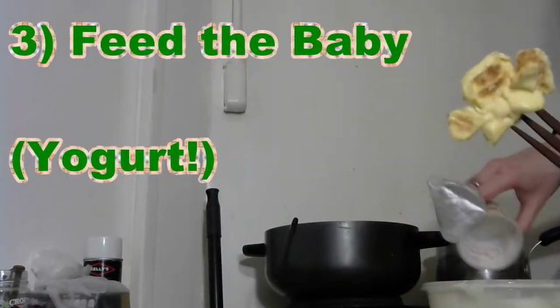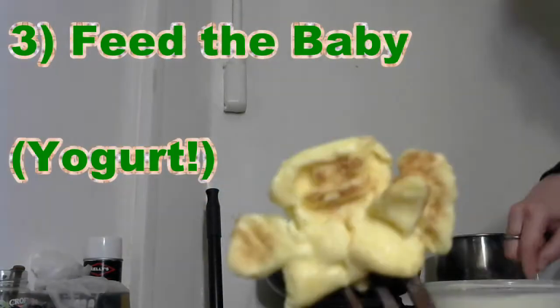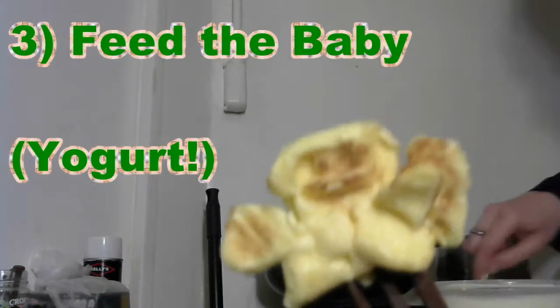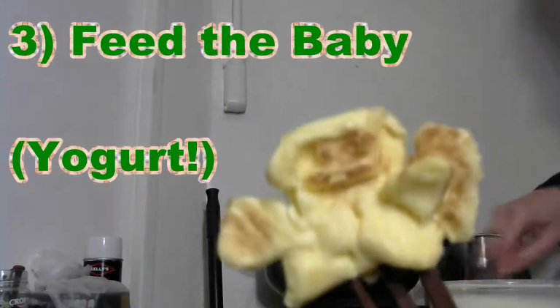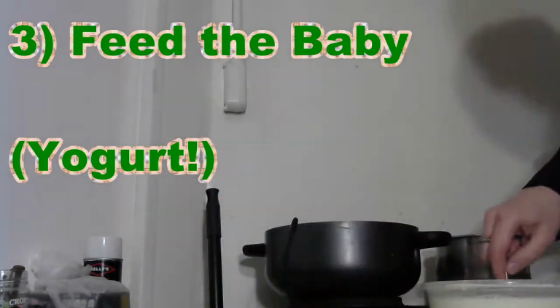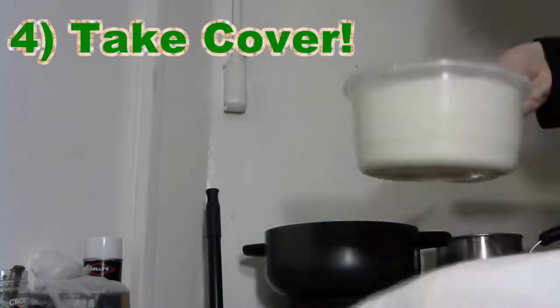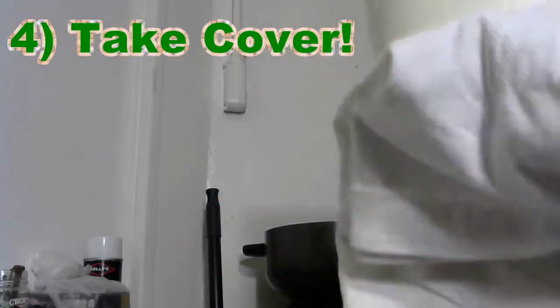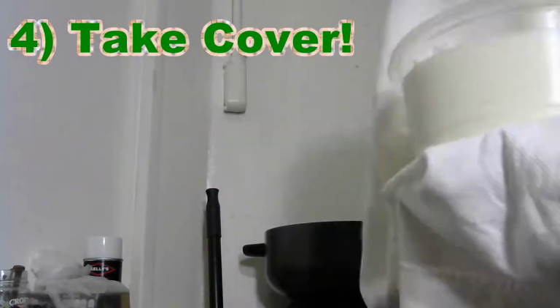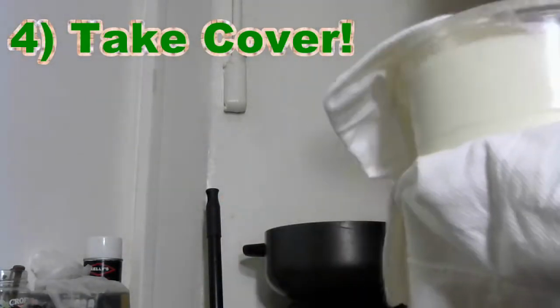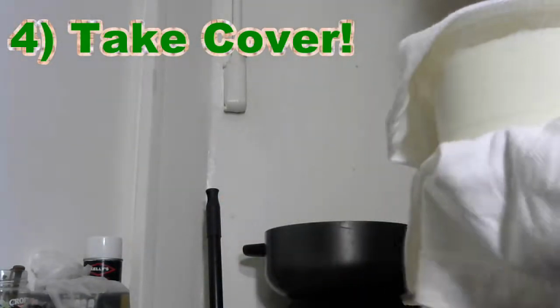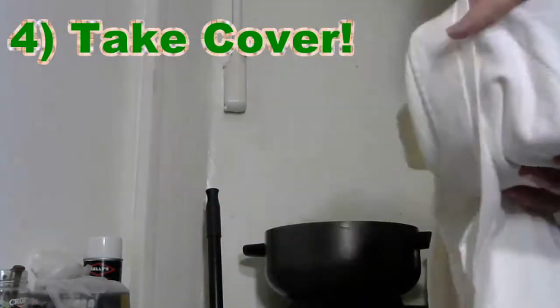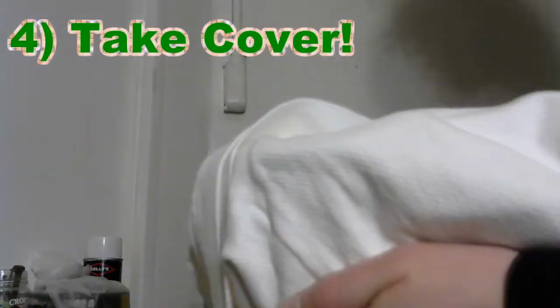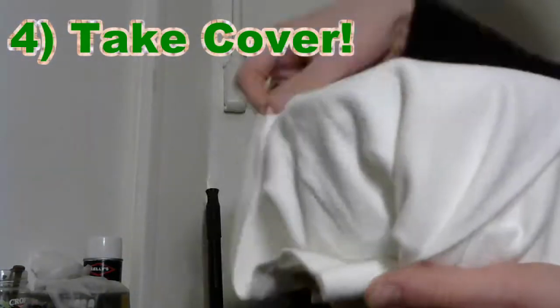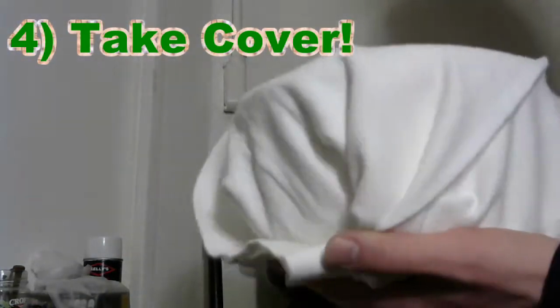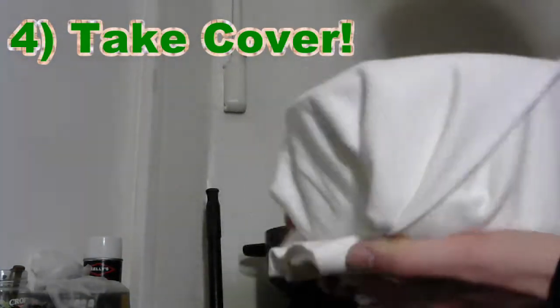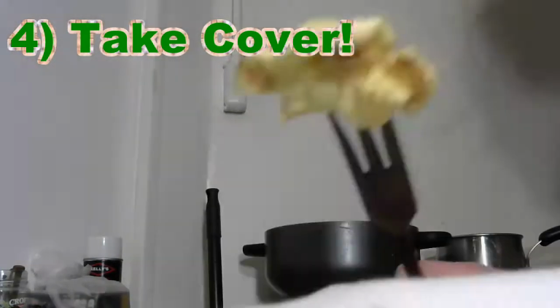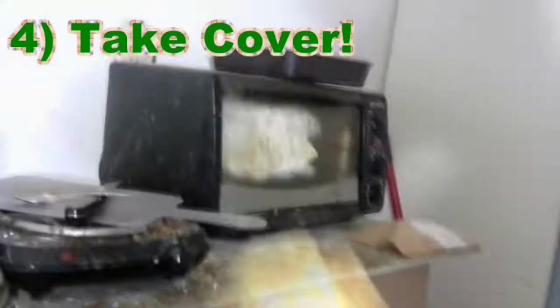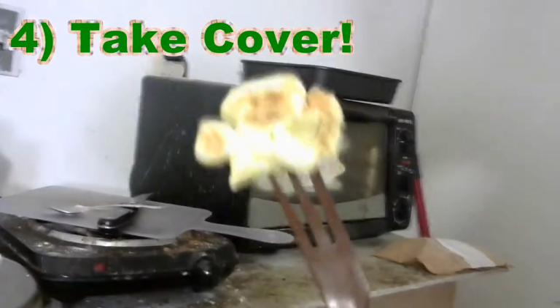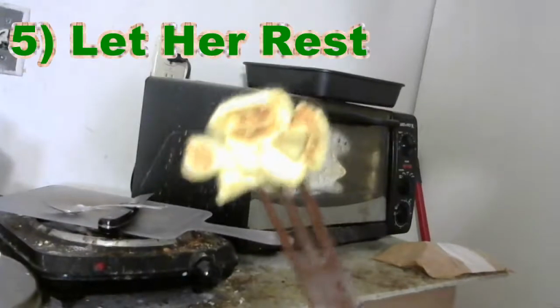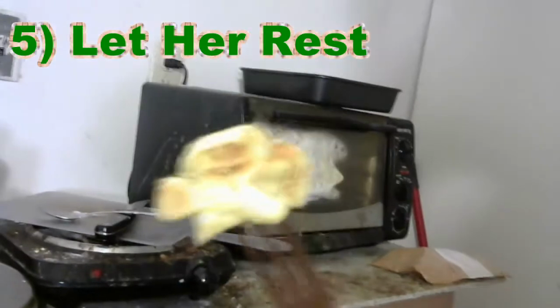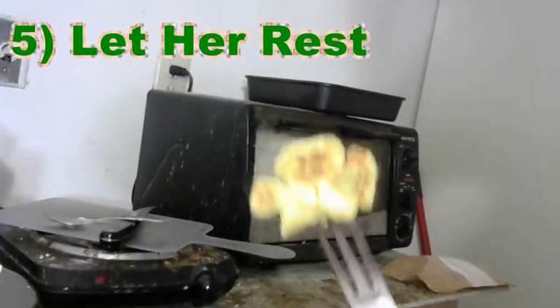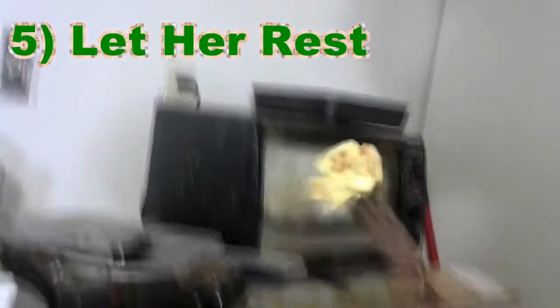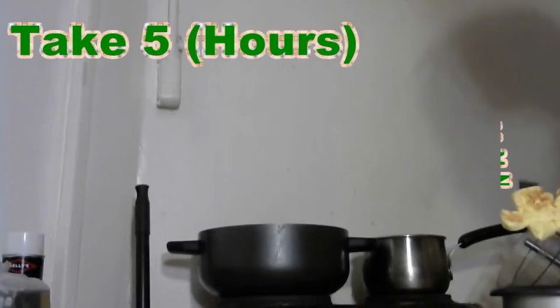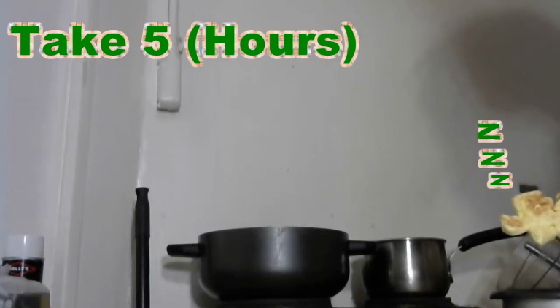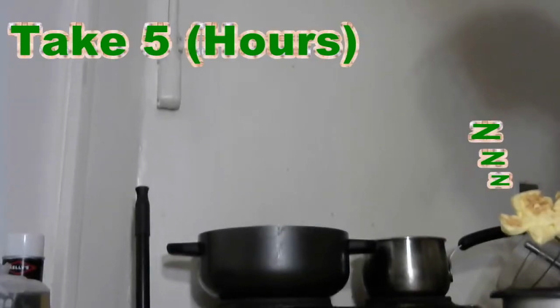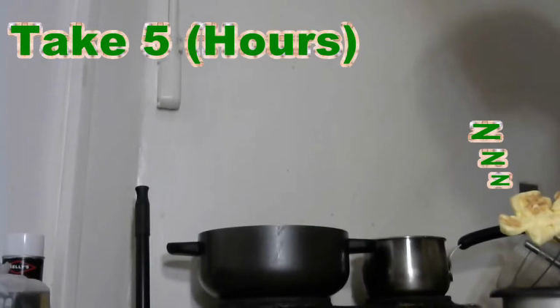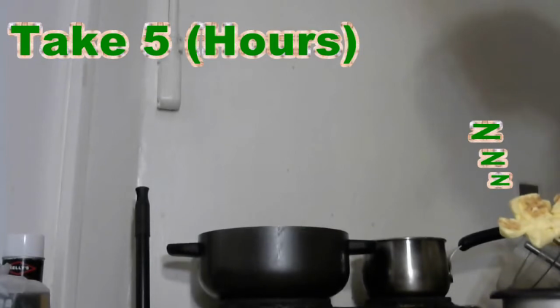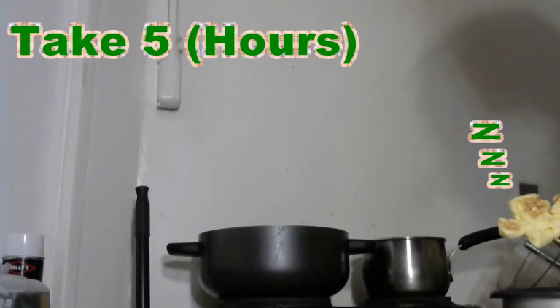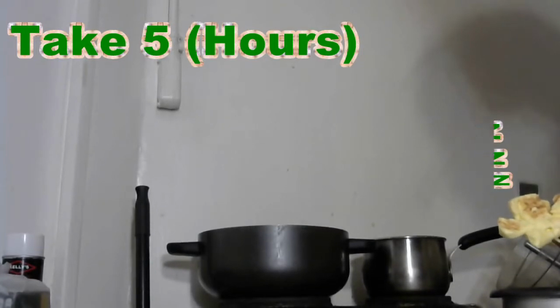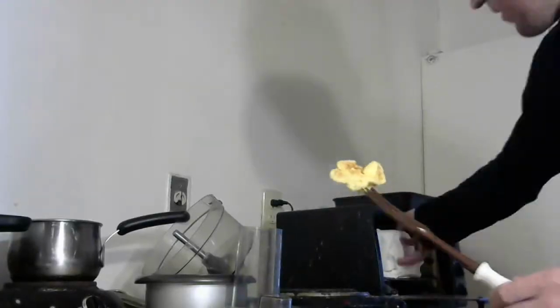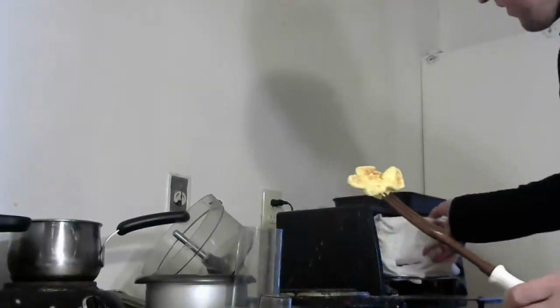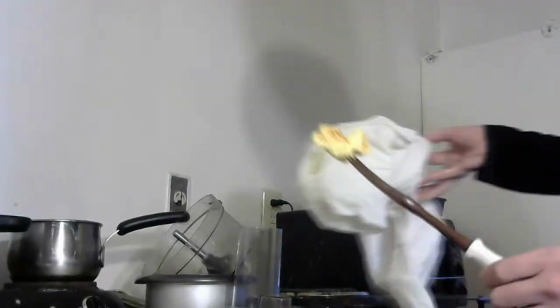And then stir in yogurt. Take cover real quick. Wrap it up. Put it out. Let it sit. Take five. And then pull it out.